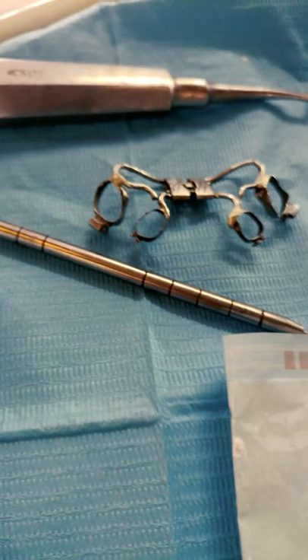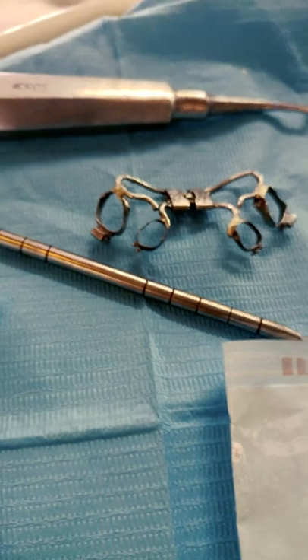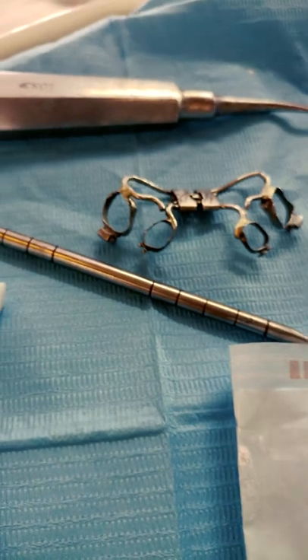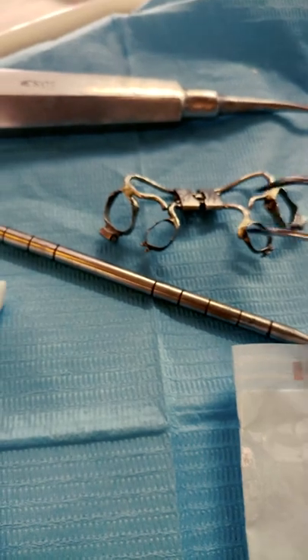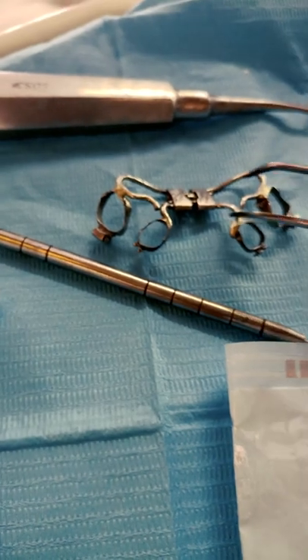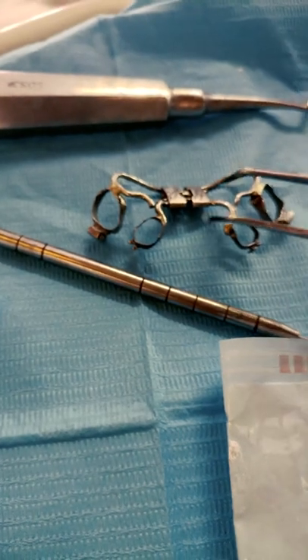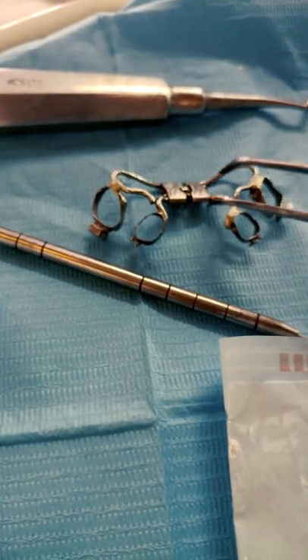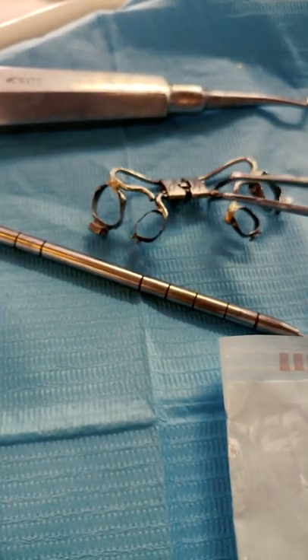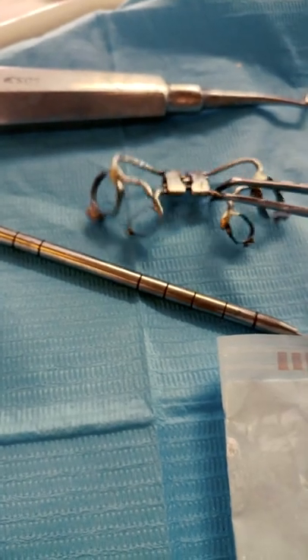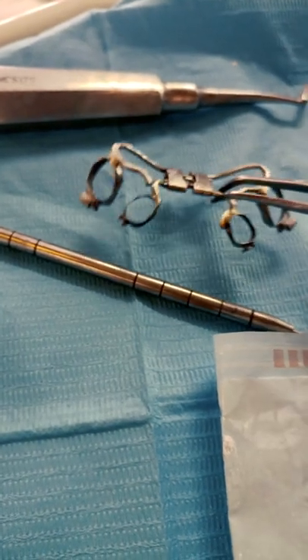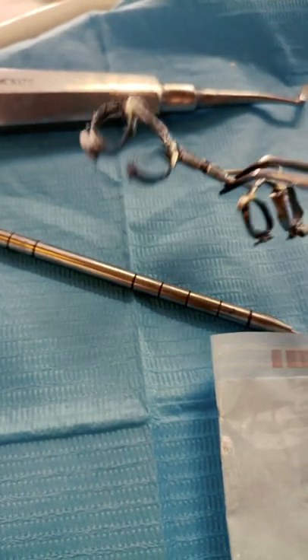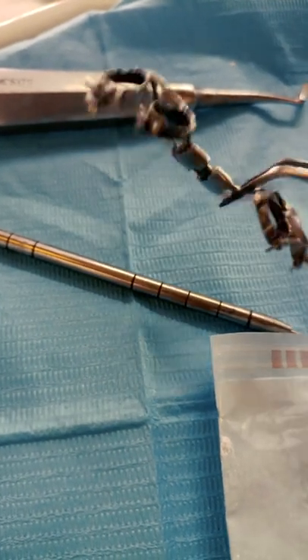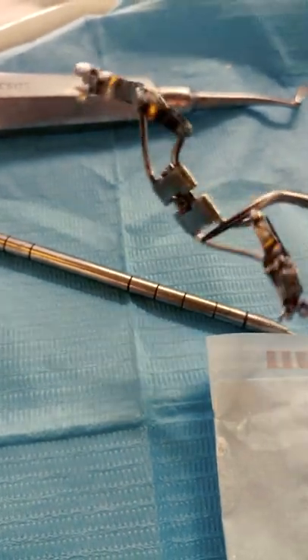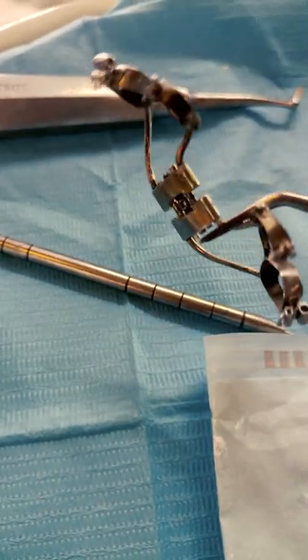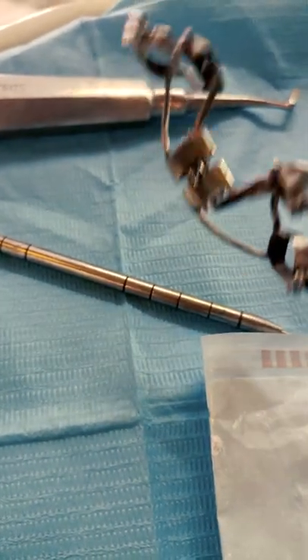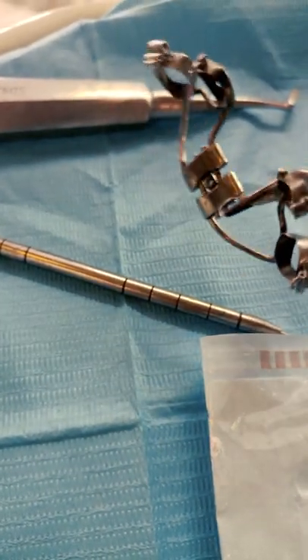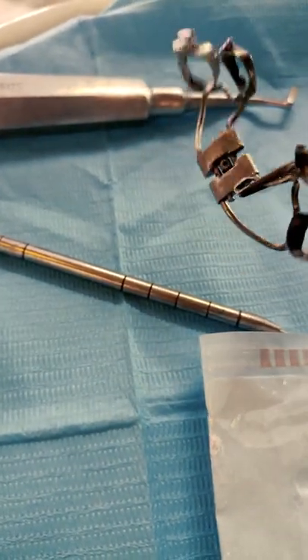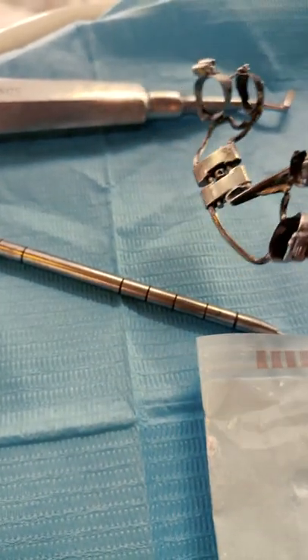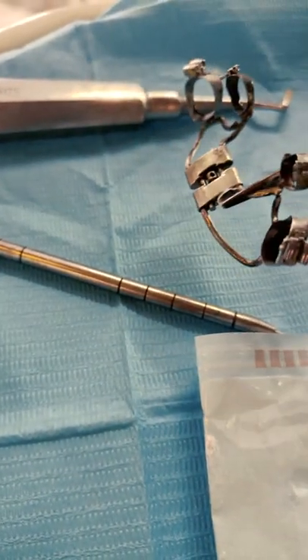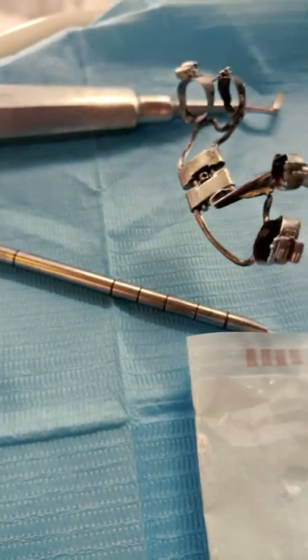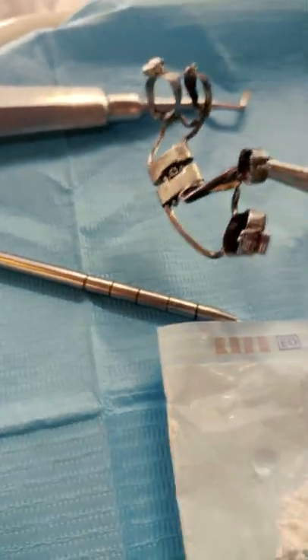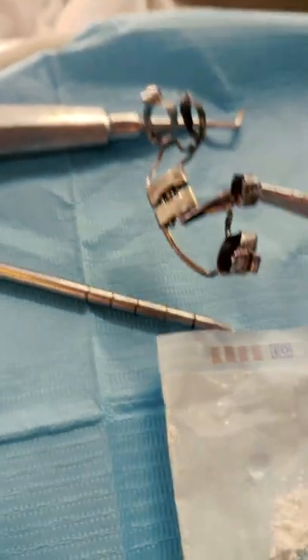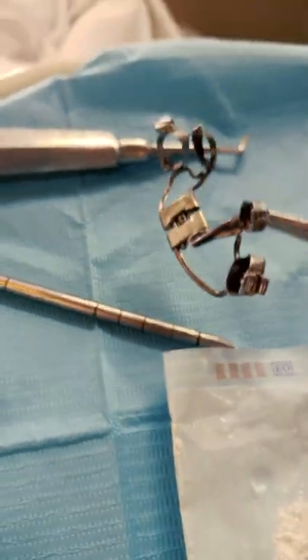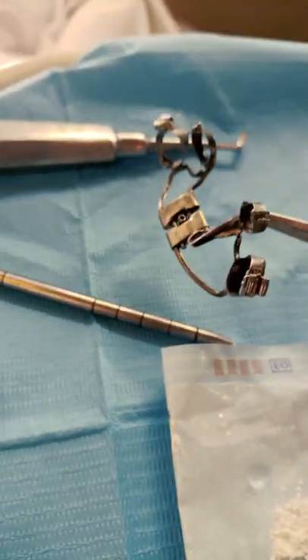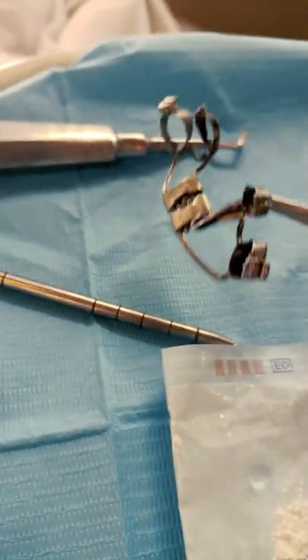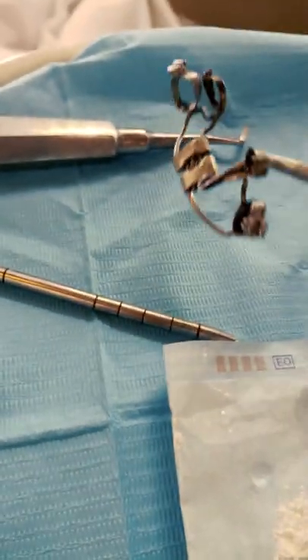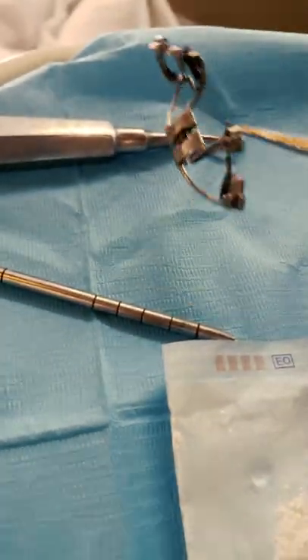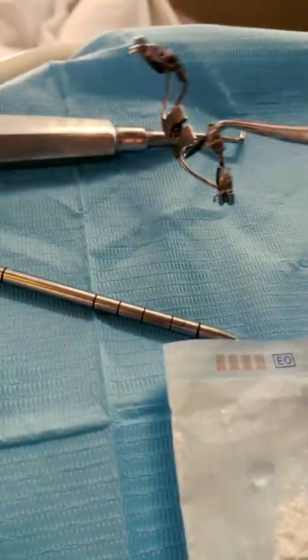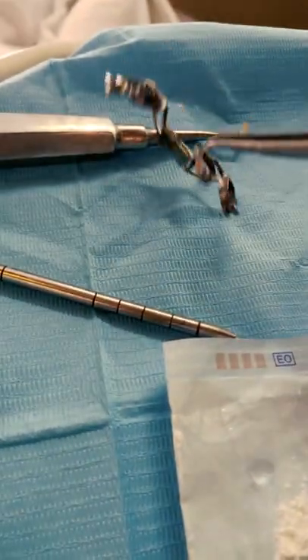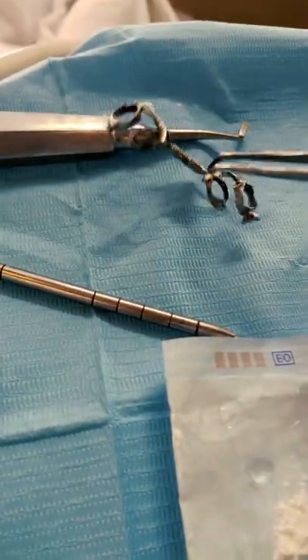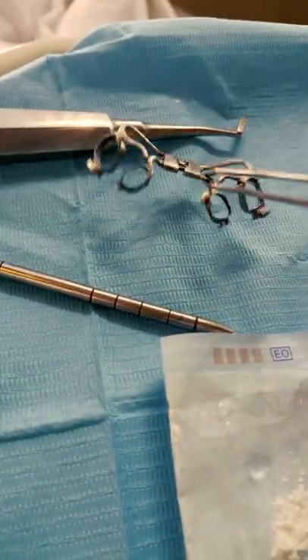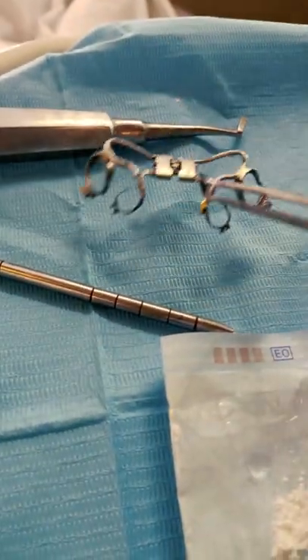Hyrex is the appliance used for palatal expansion as a means of expanding a constricted palate.